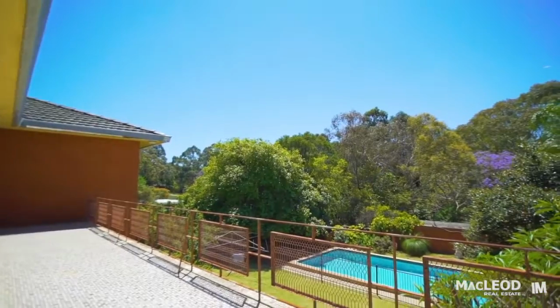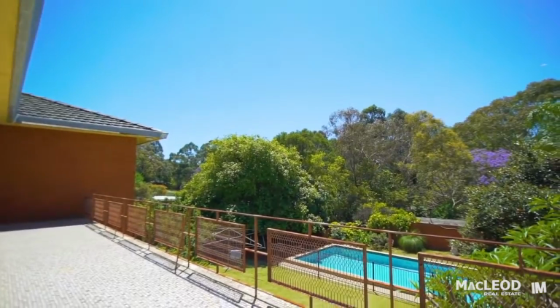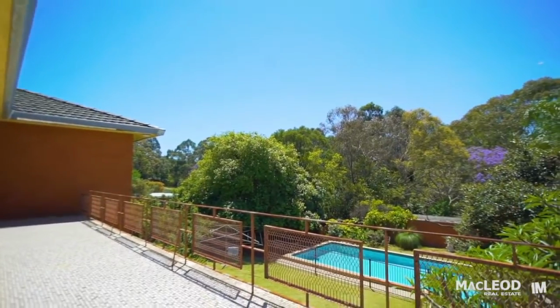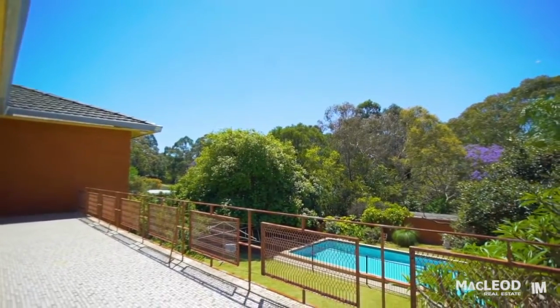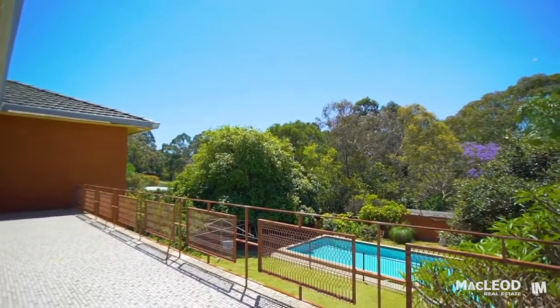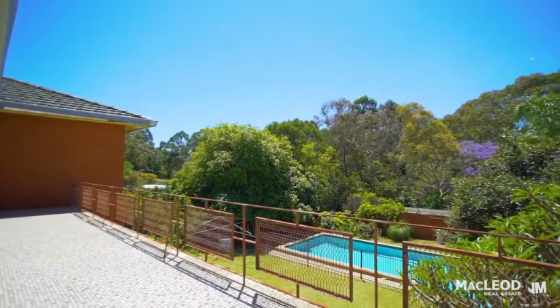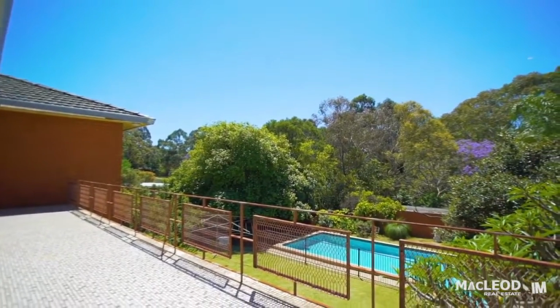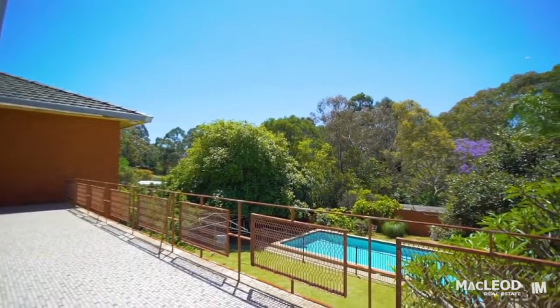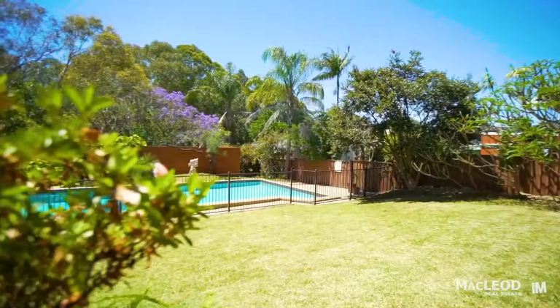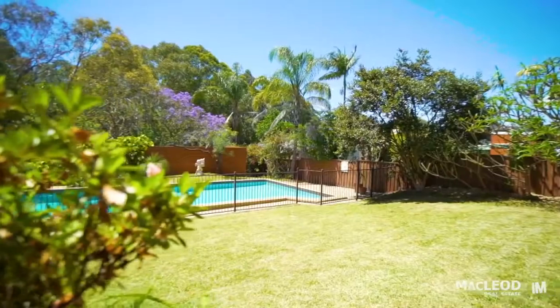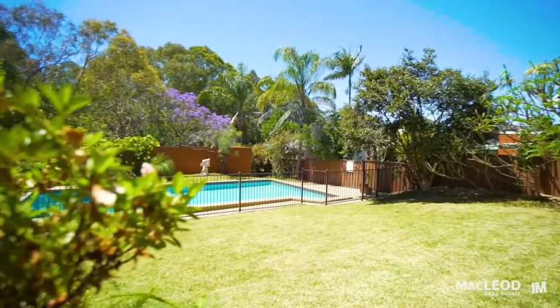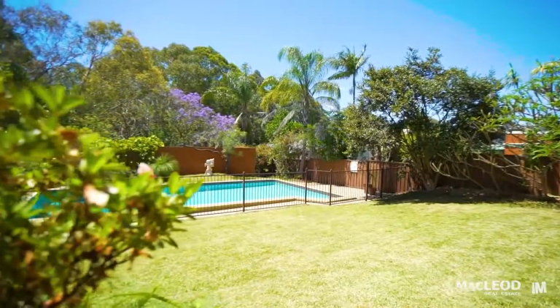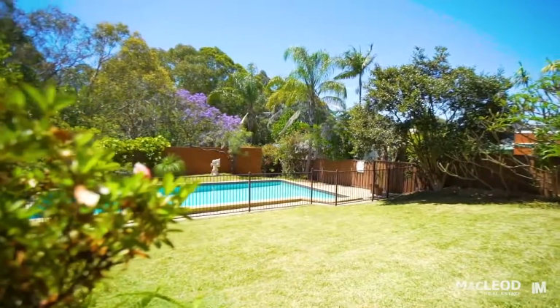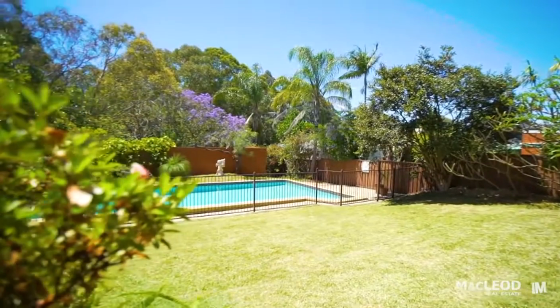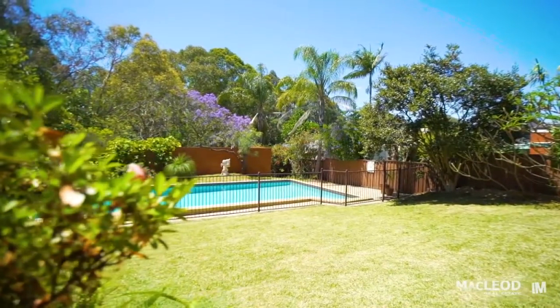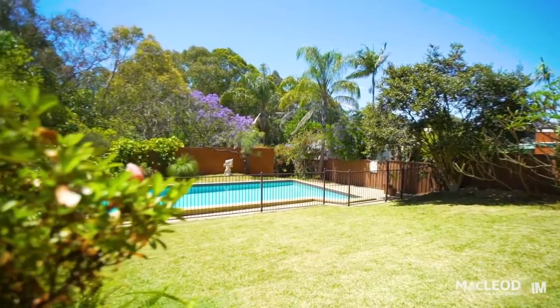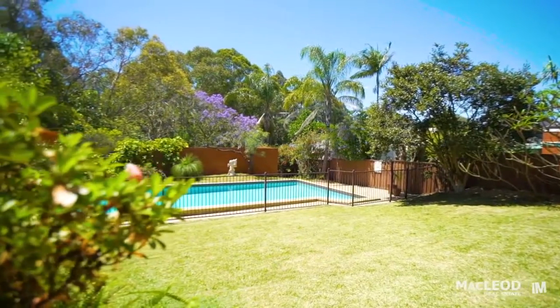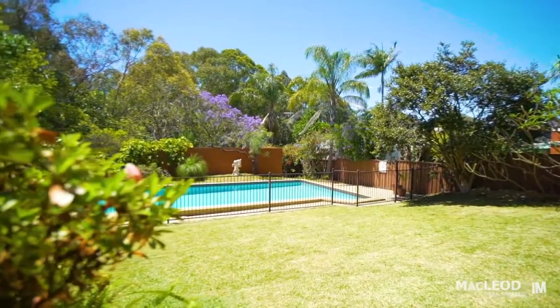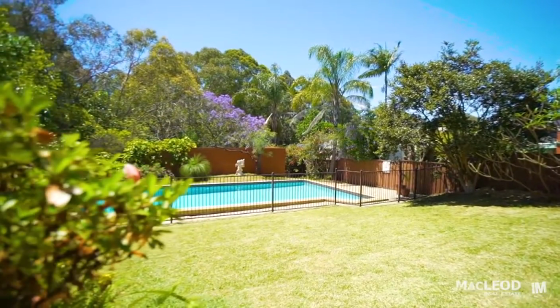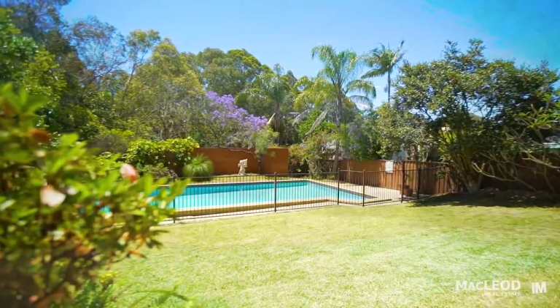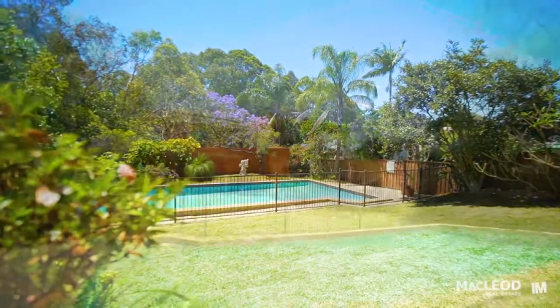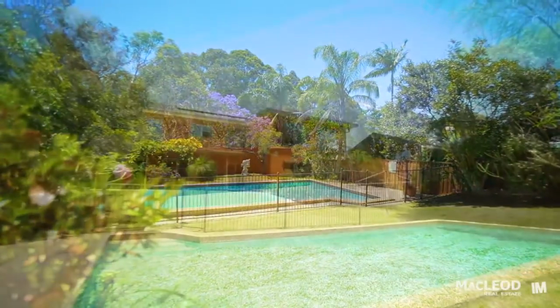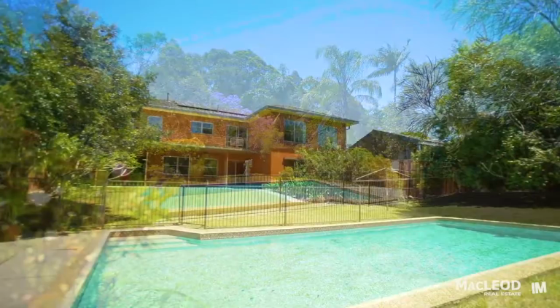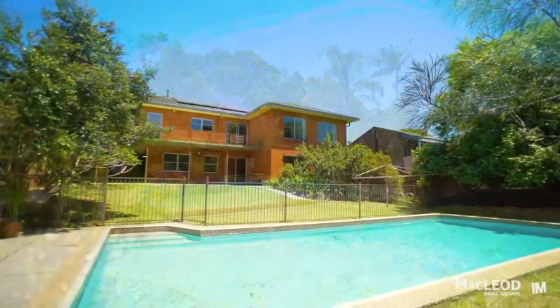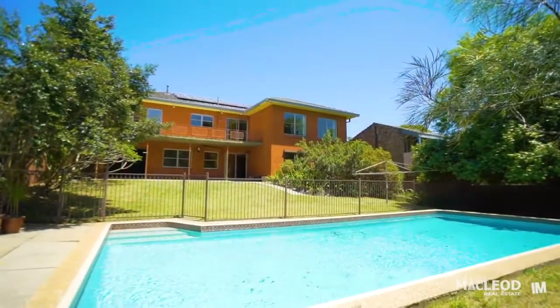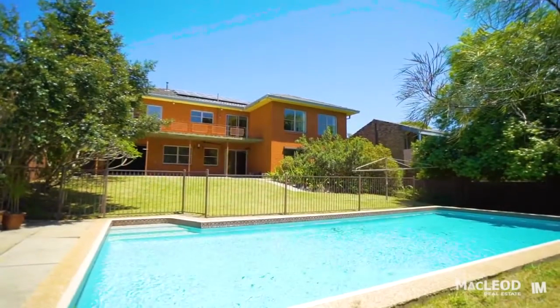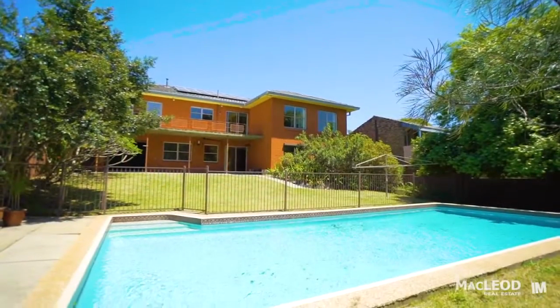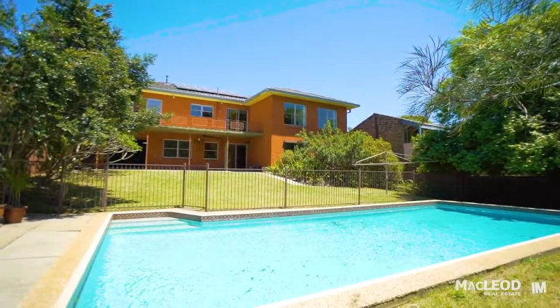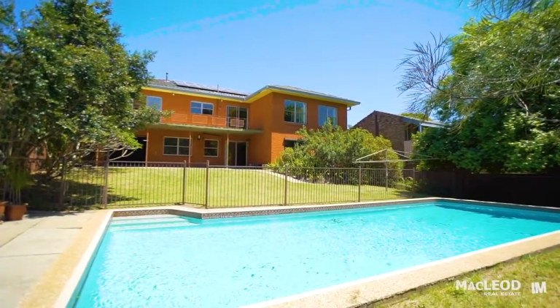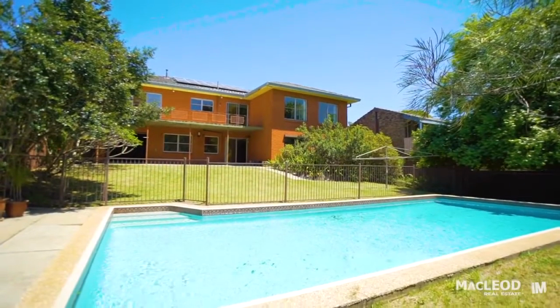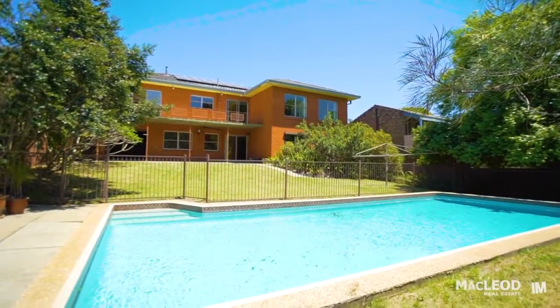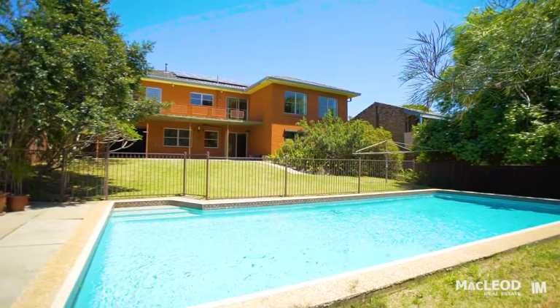Your family will love the backyard. It's large and level with a fenced in-ground pool, plus a cubby house and a shed or workshop.